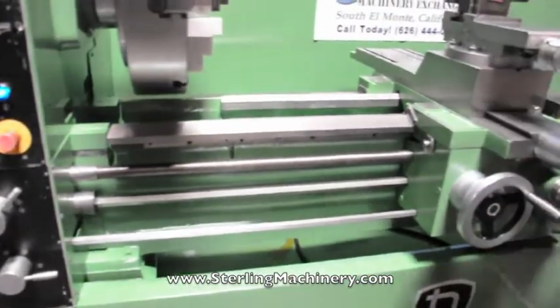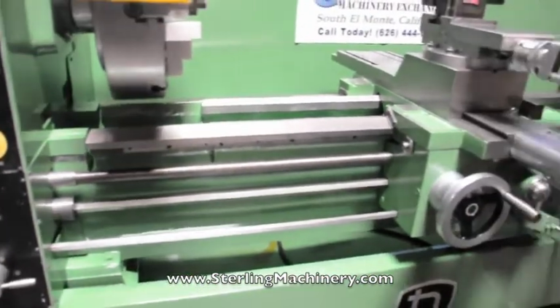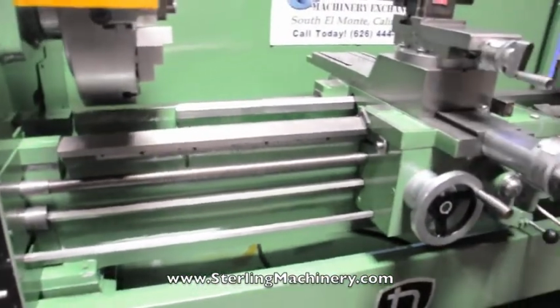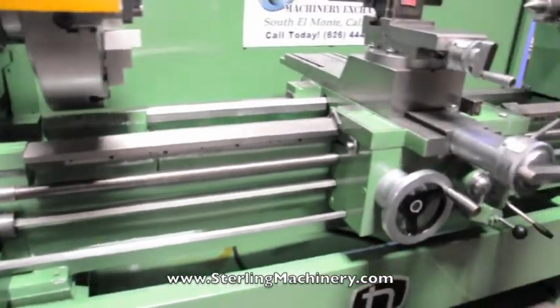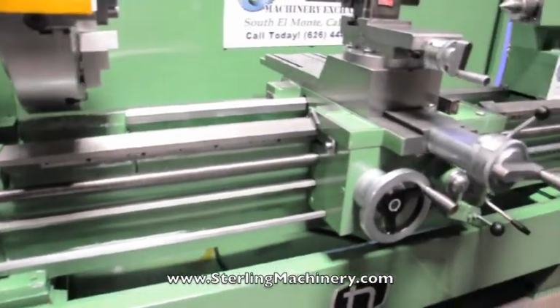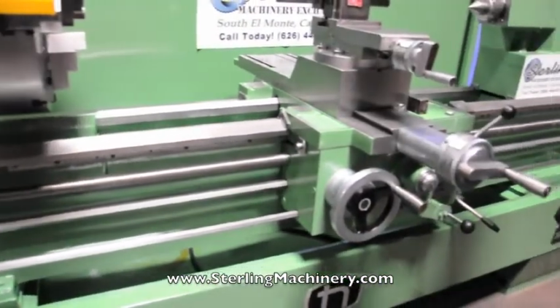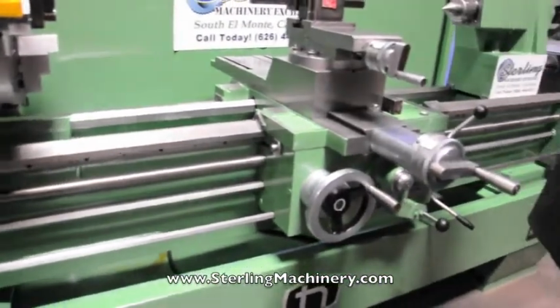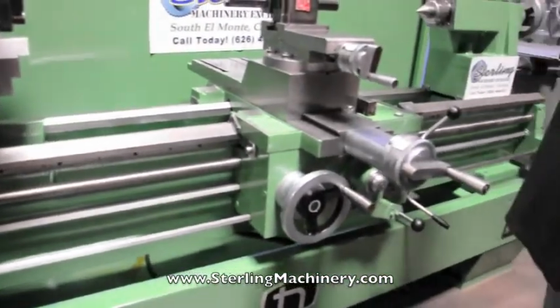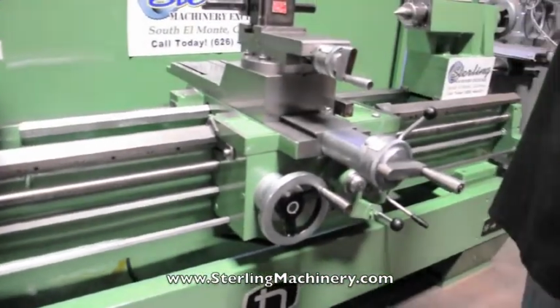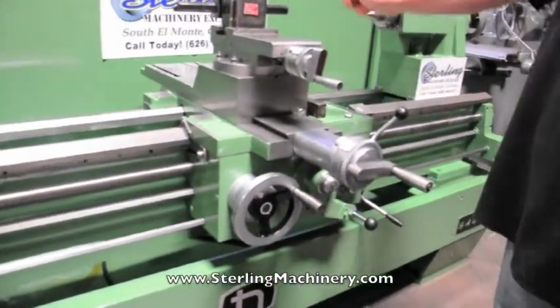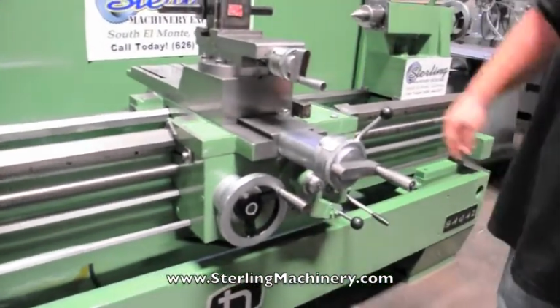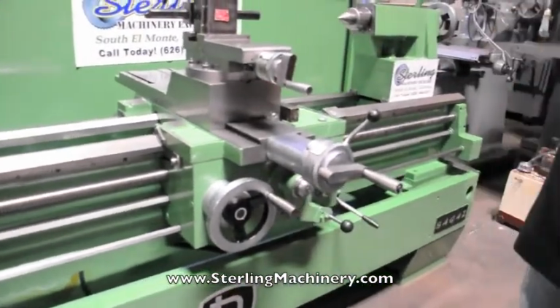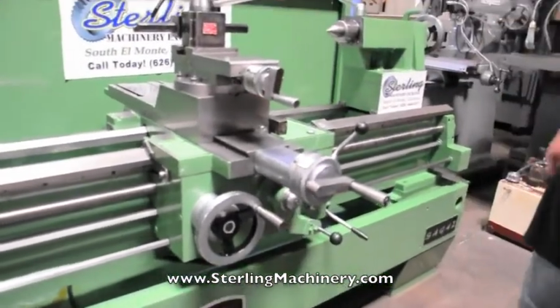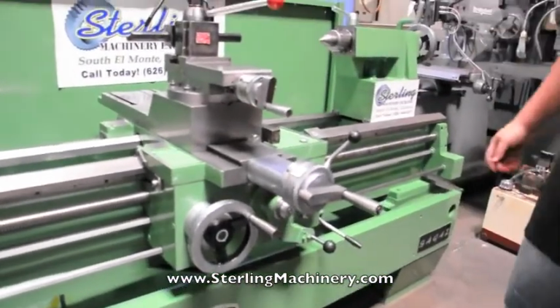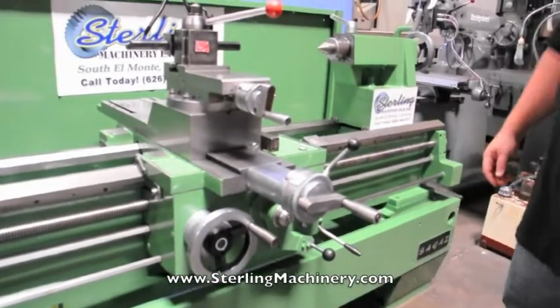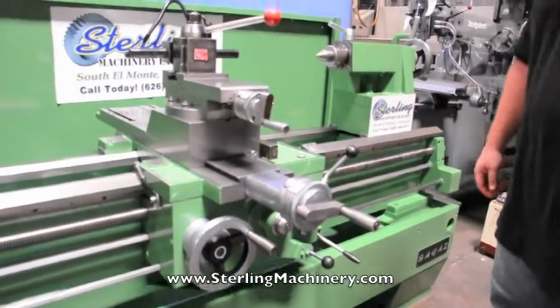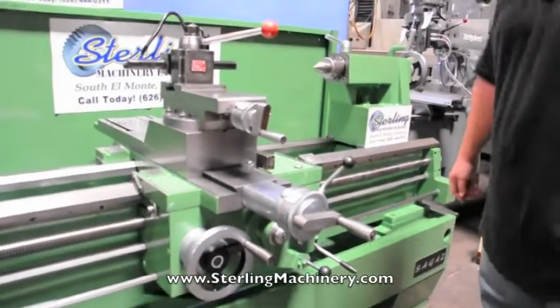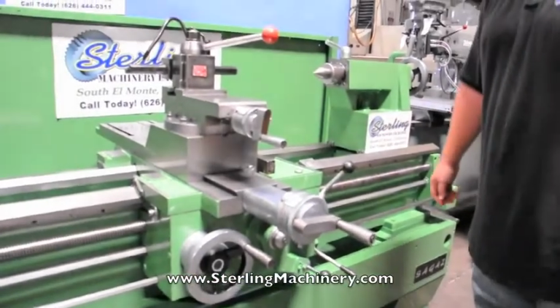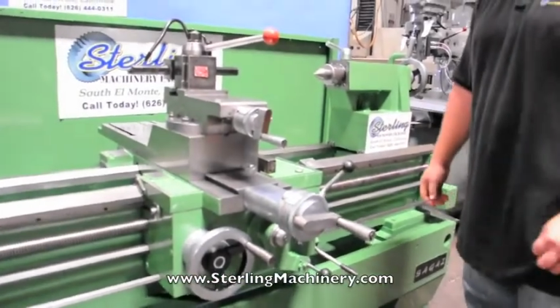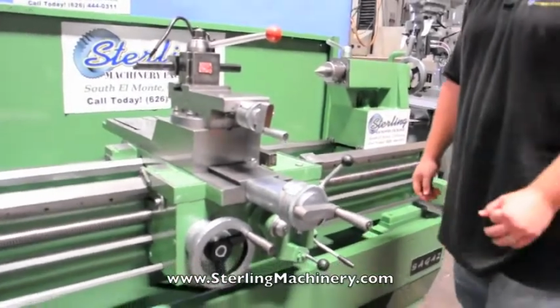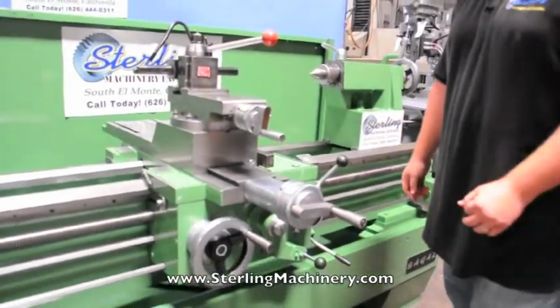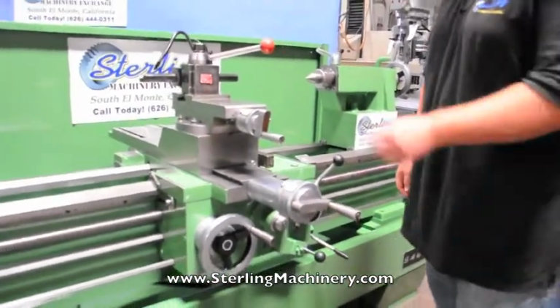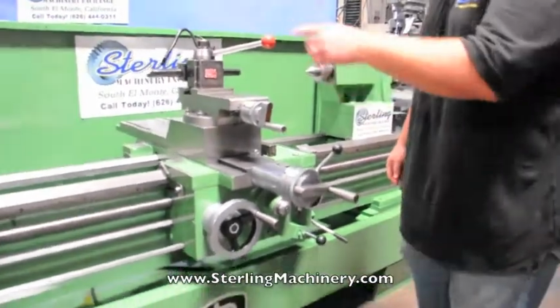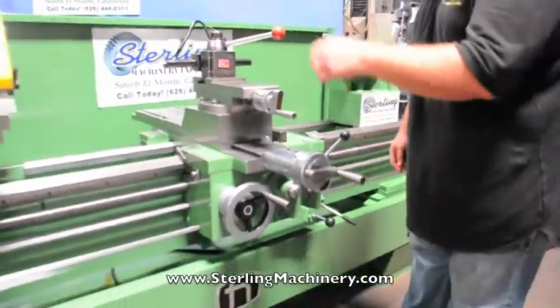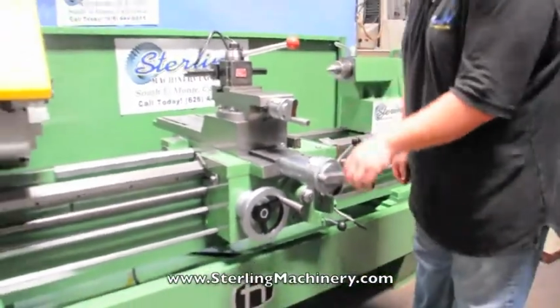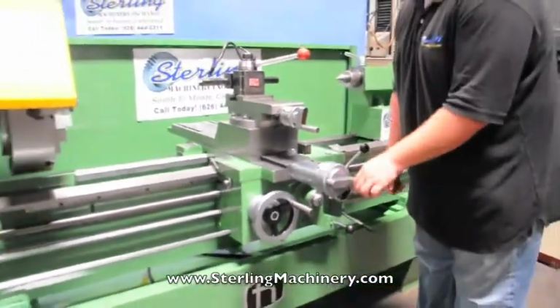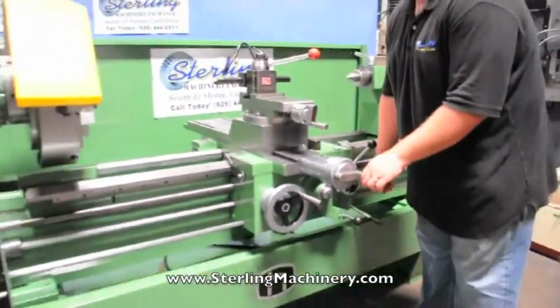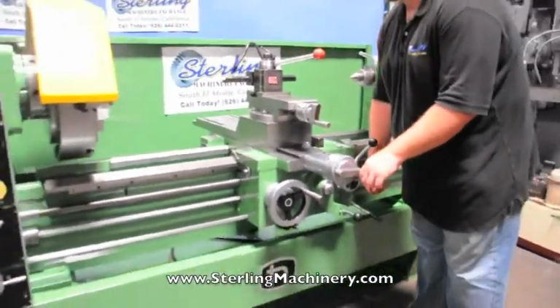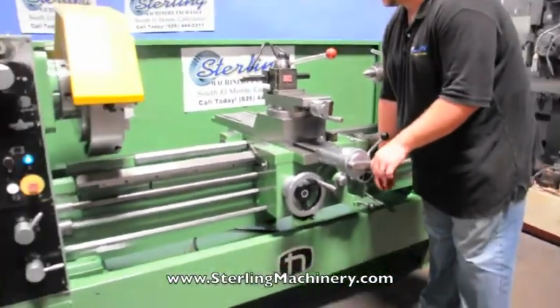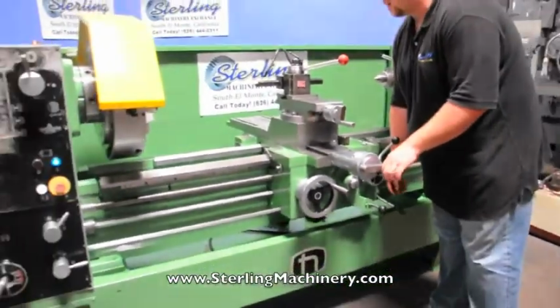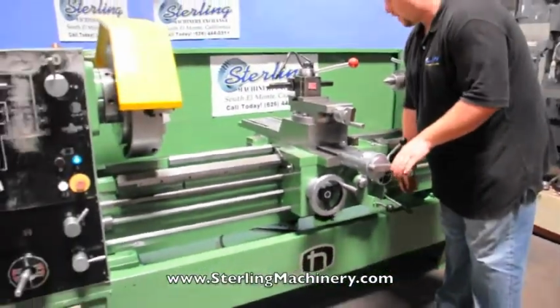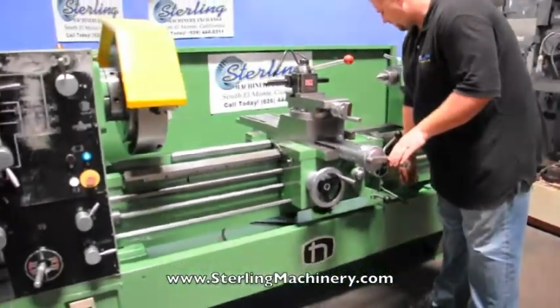It comes with a nice tool post. We'll go ahead and run the machine. Right now we have a 4-jaw chuck on it.